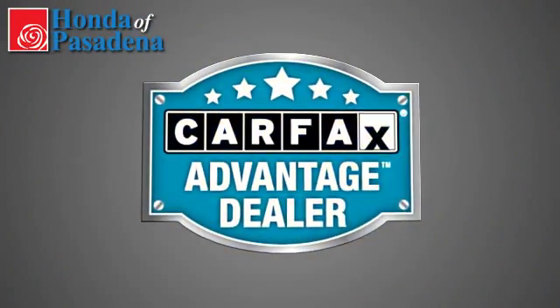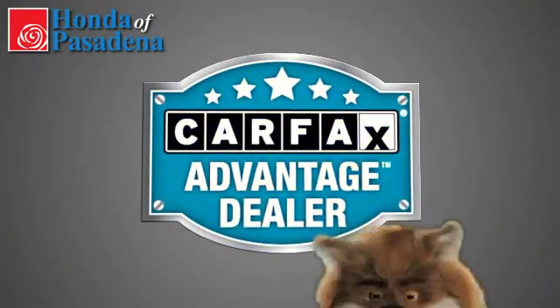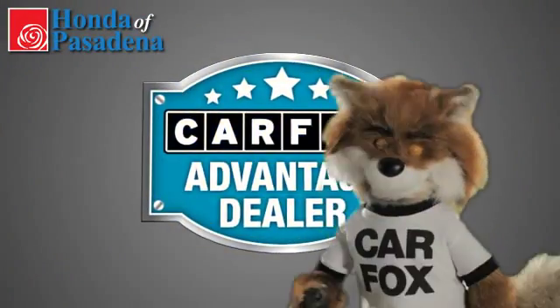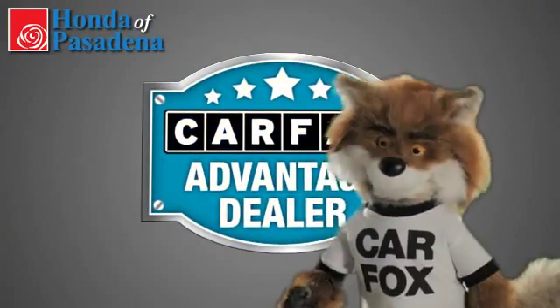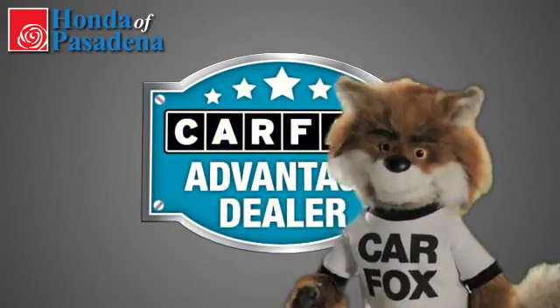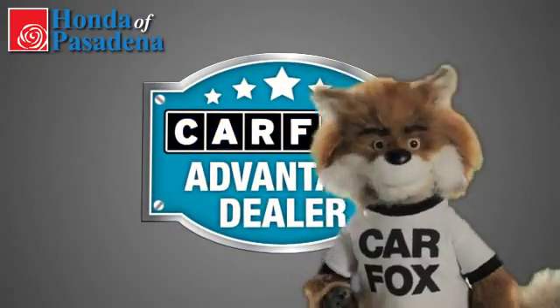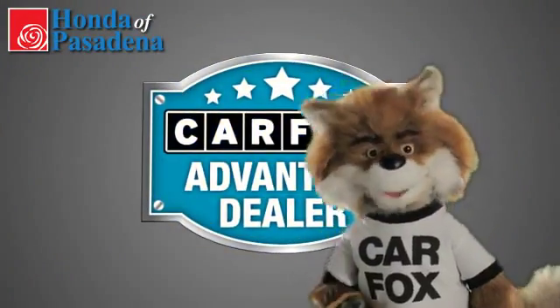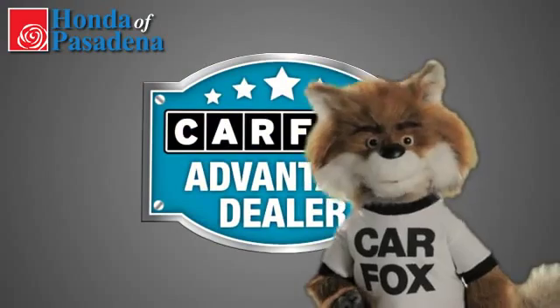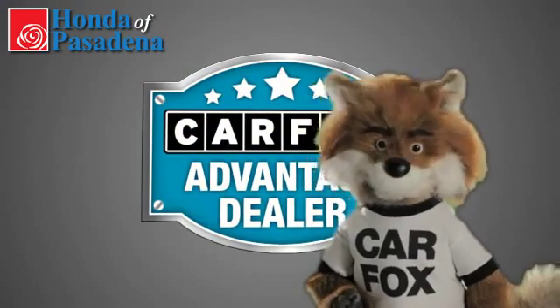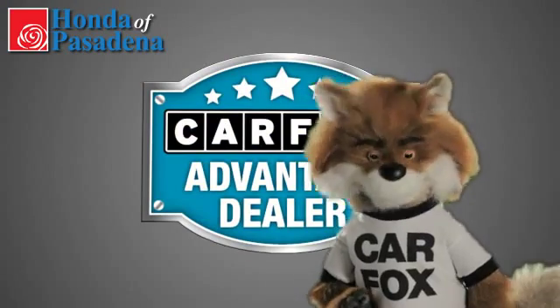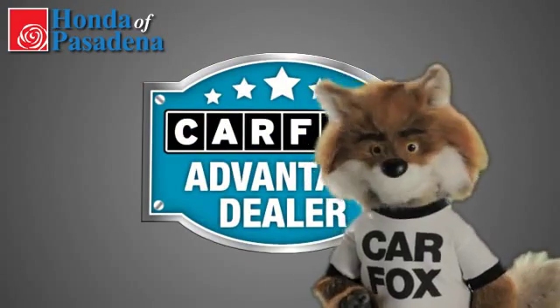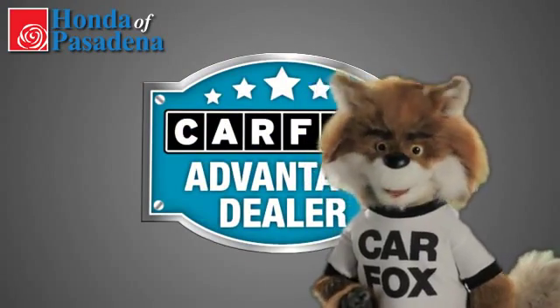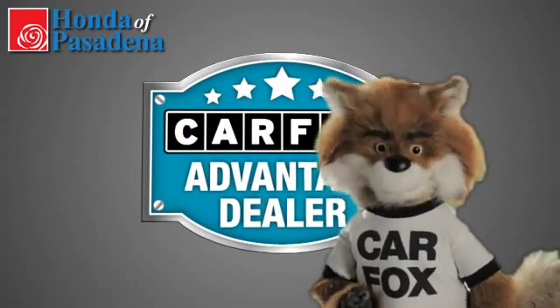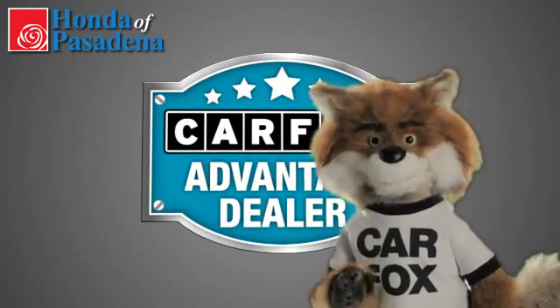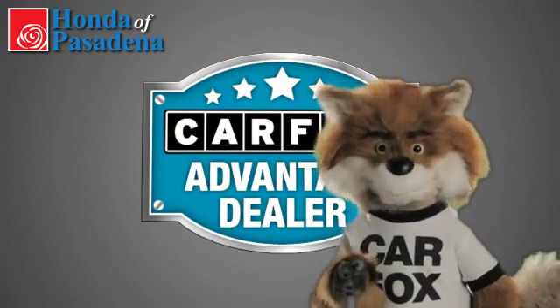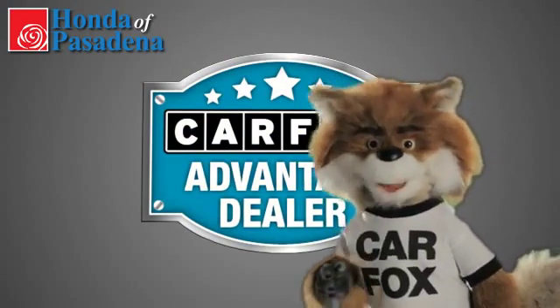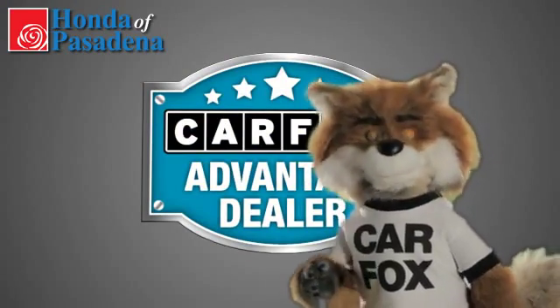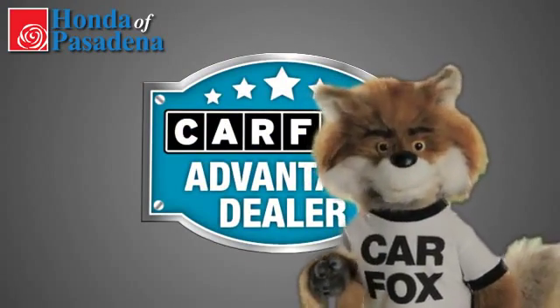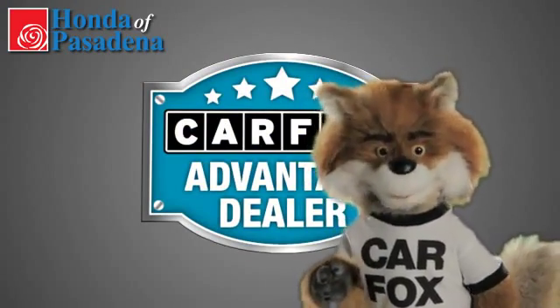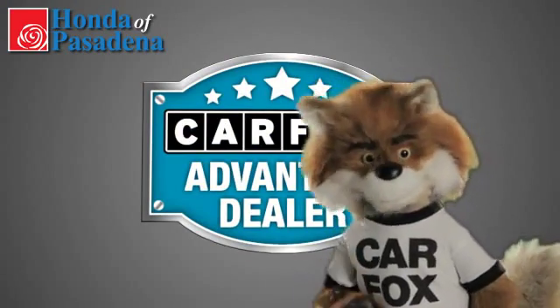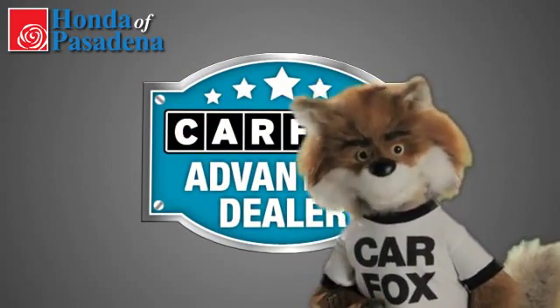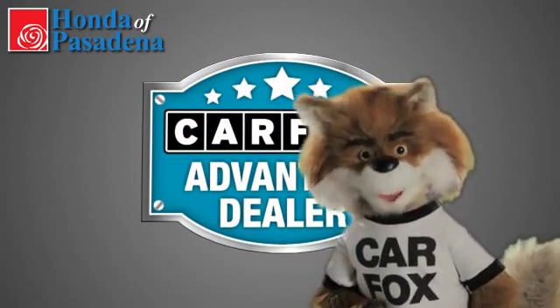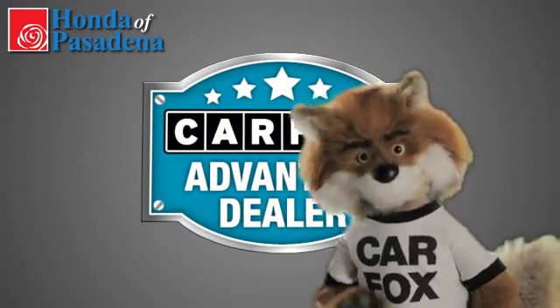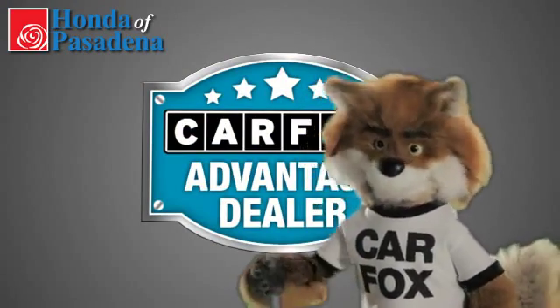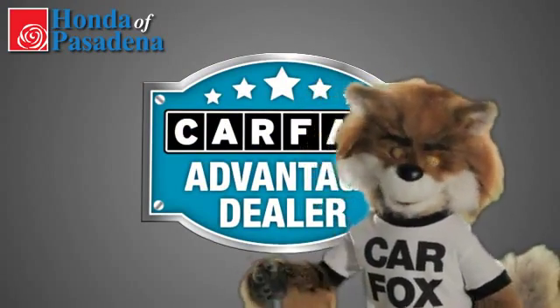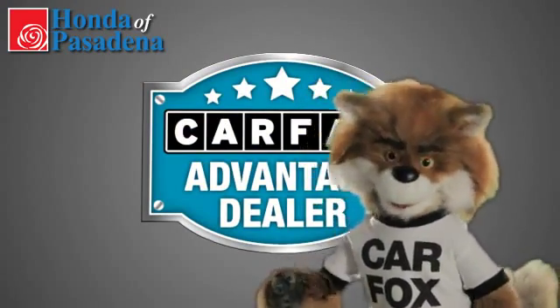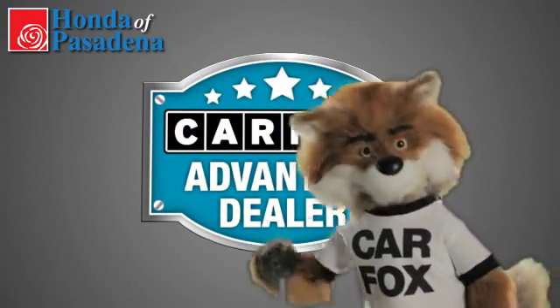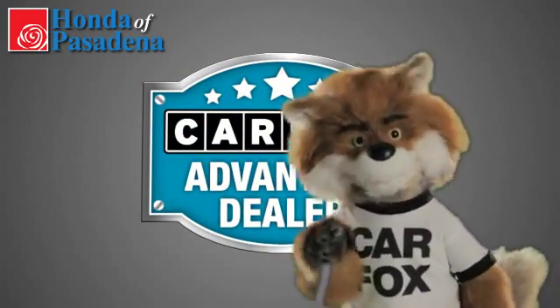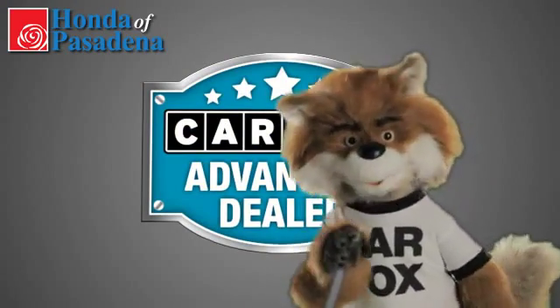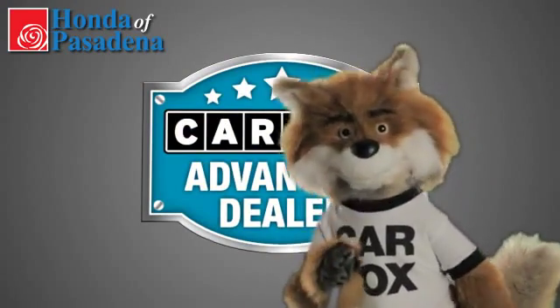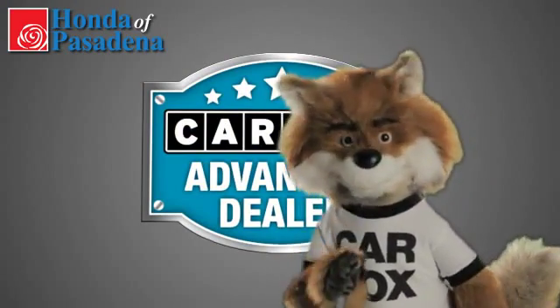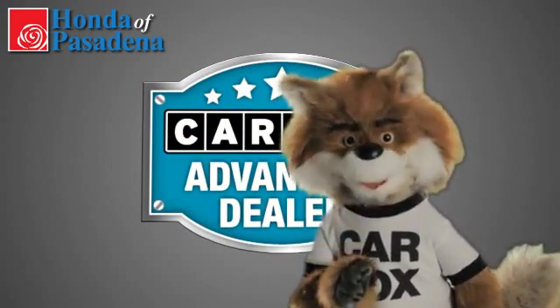Just say show me the Carfax at Honda of Pasadena, a Carfax Advantage dealer.